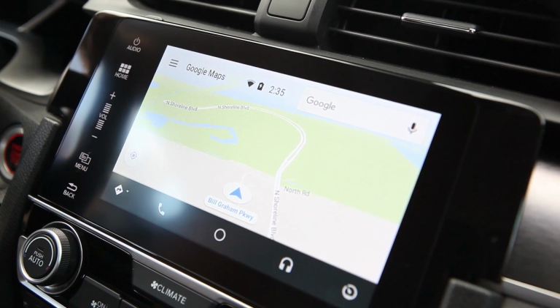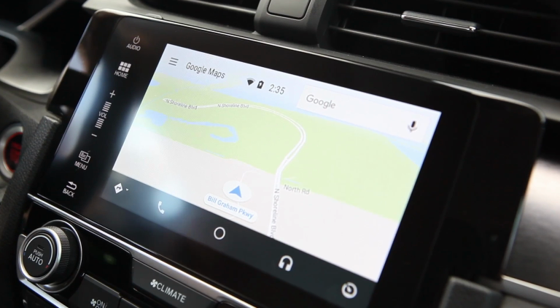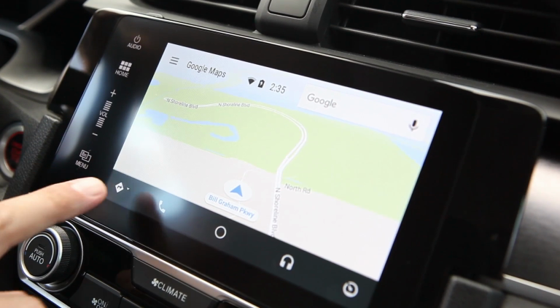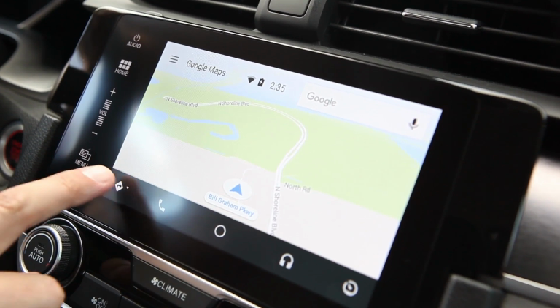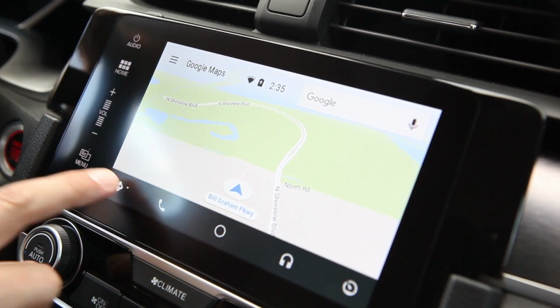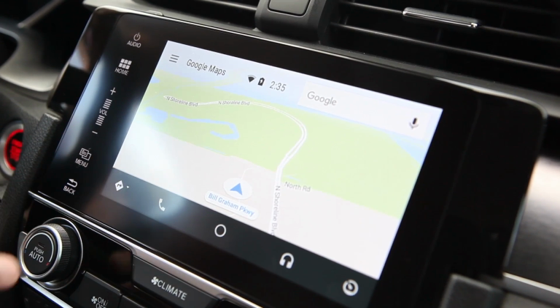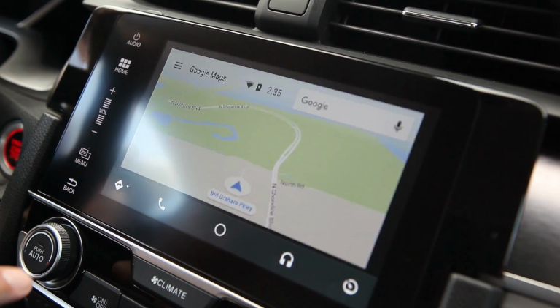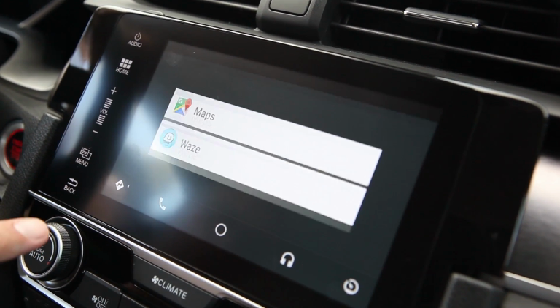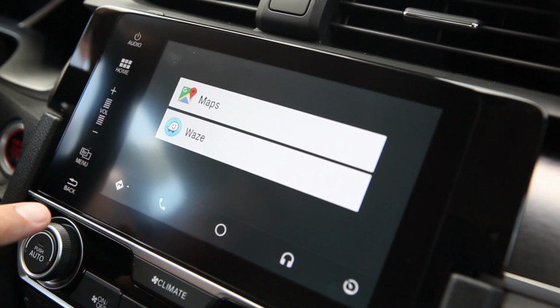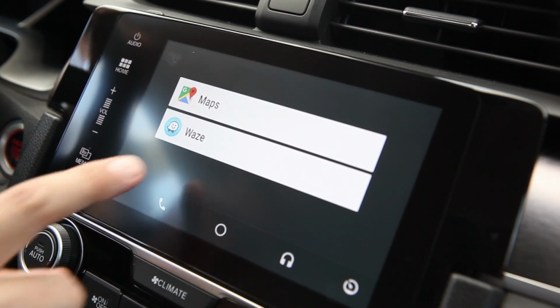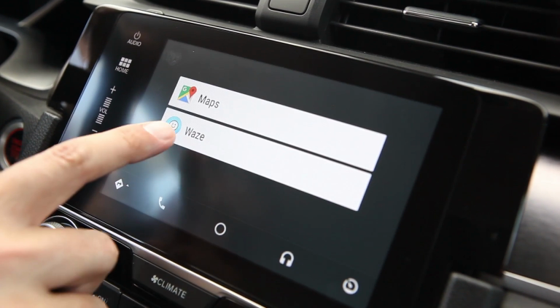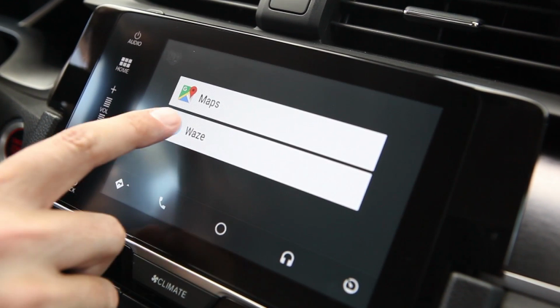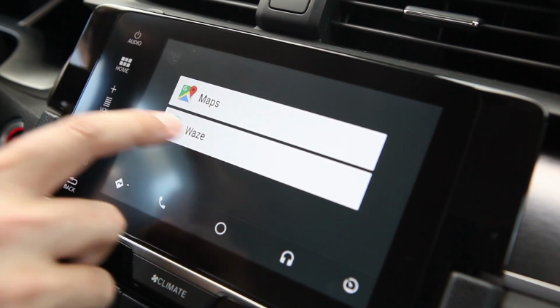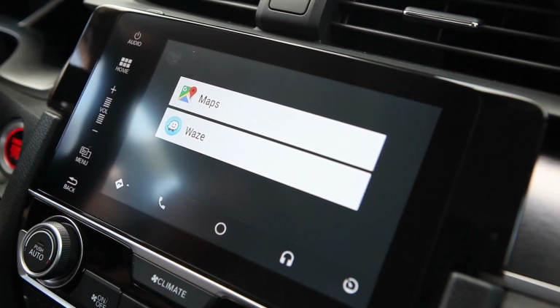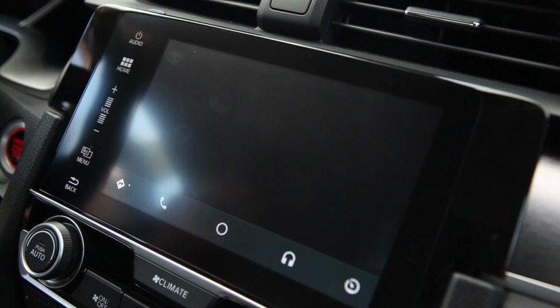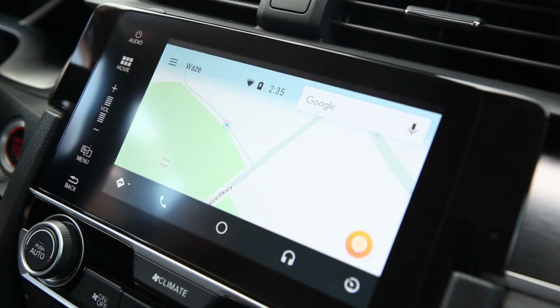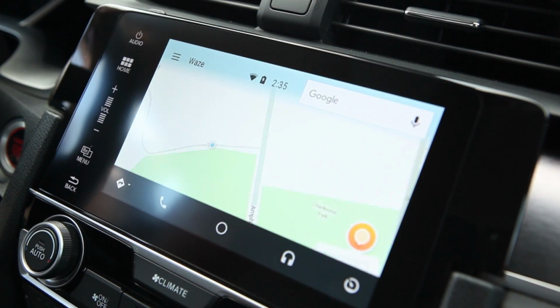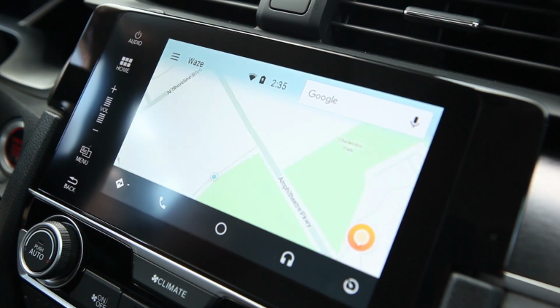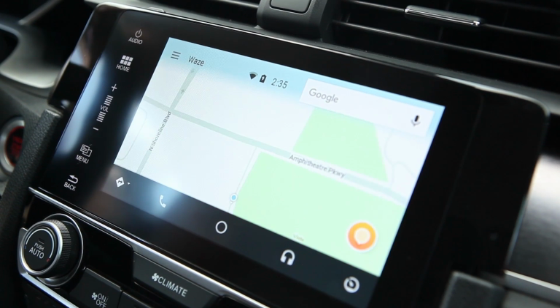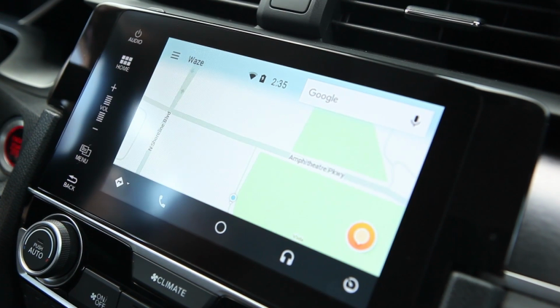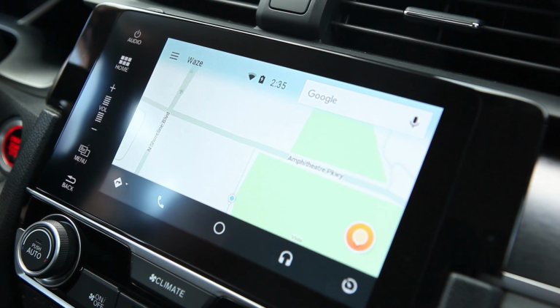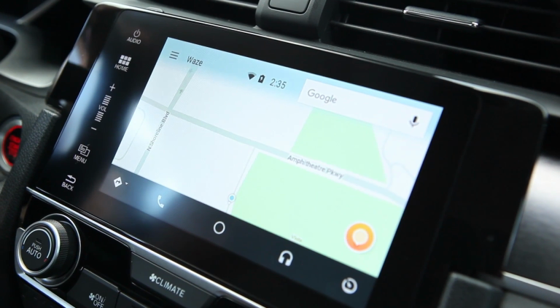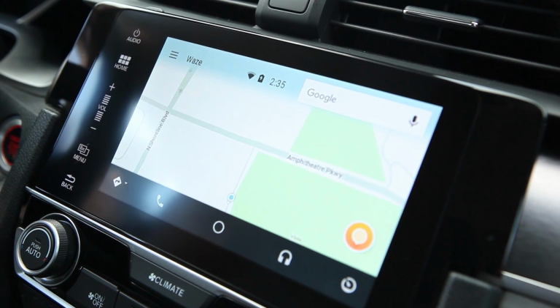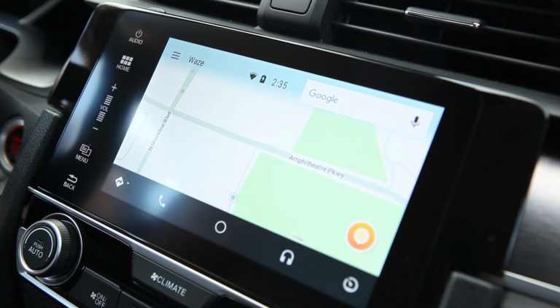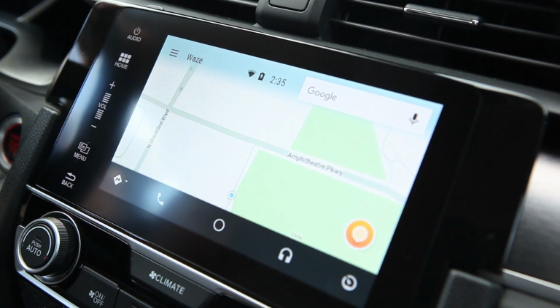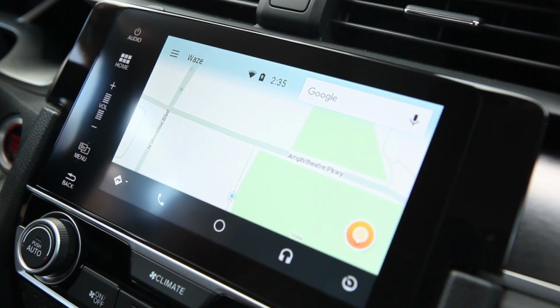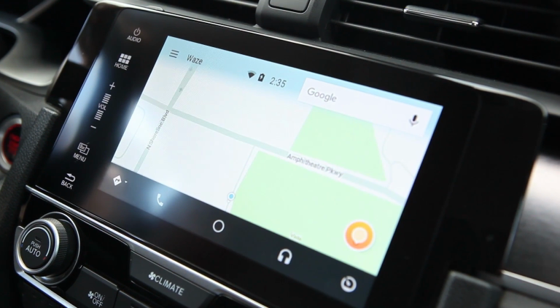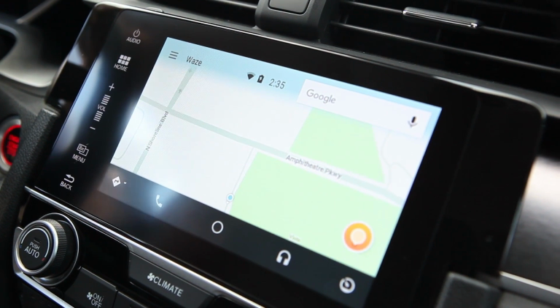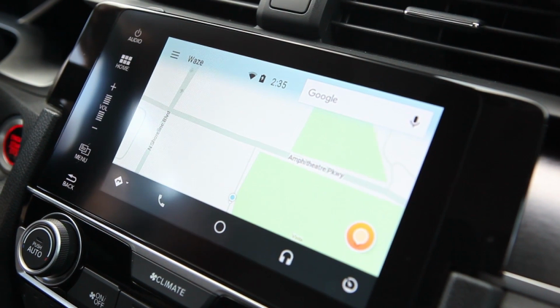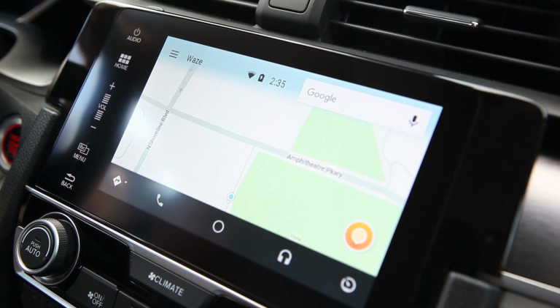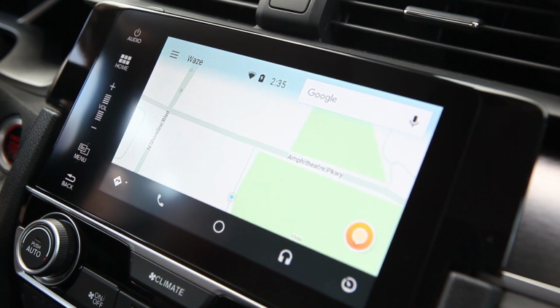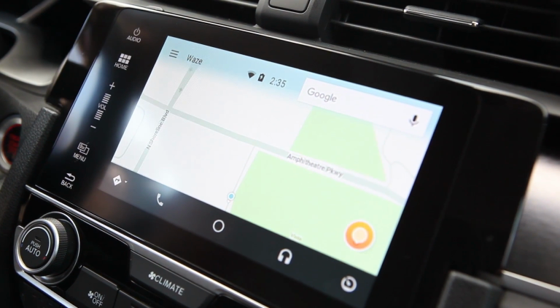First and foremost, you're going to recognize a friendly face. Waze is now available on the Android Auto platform. It was asked for and Google delivered.